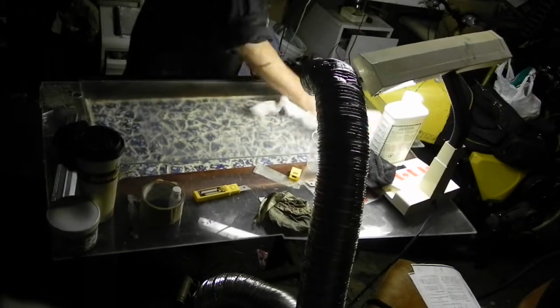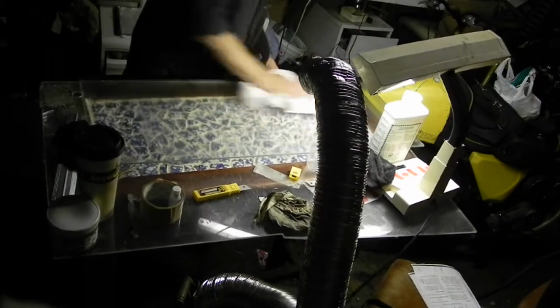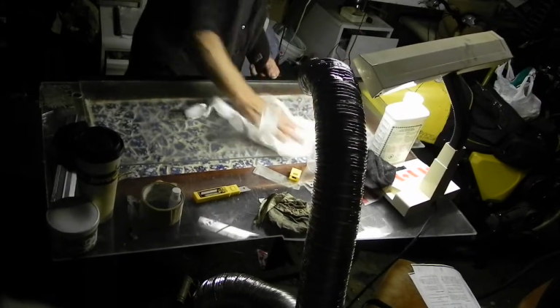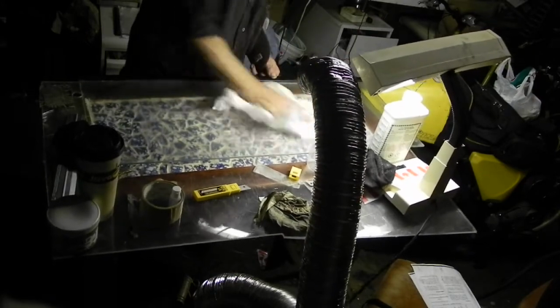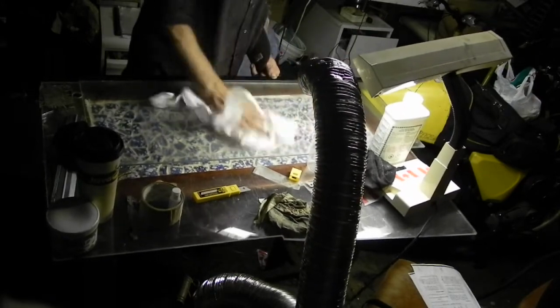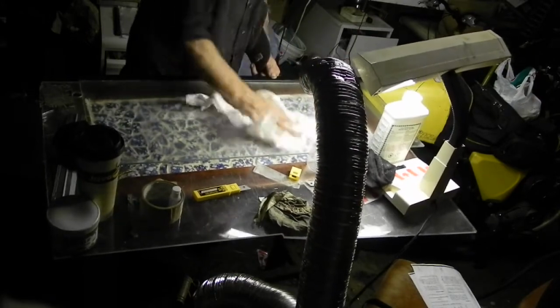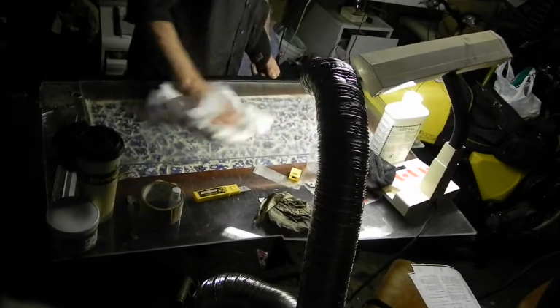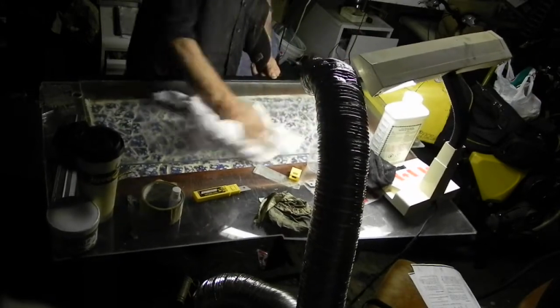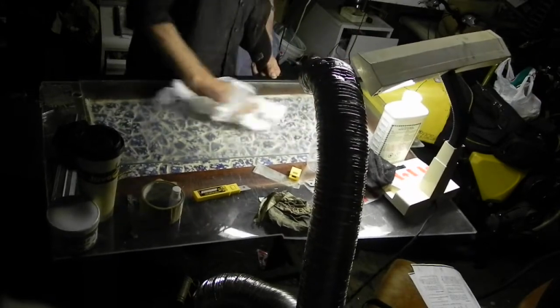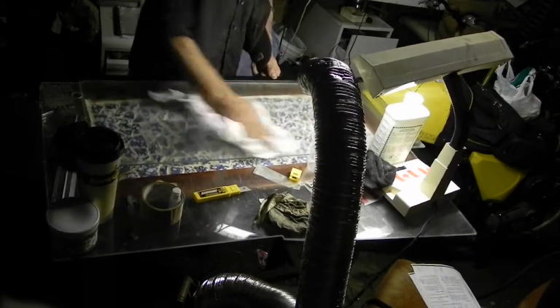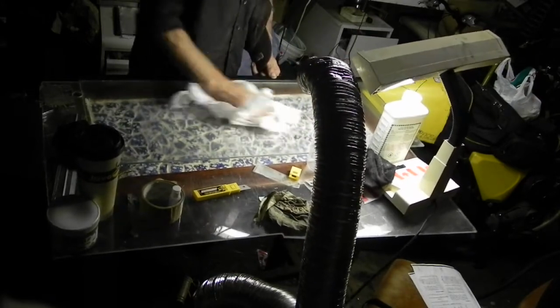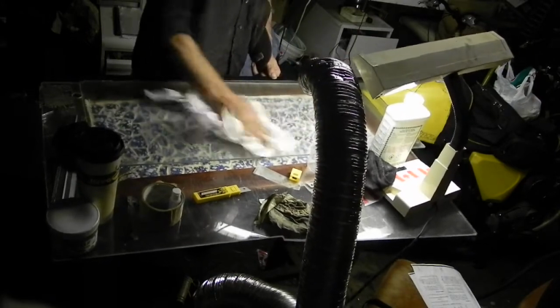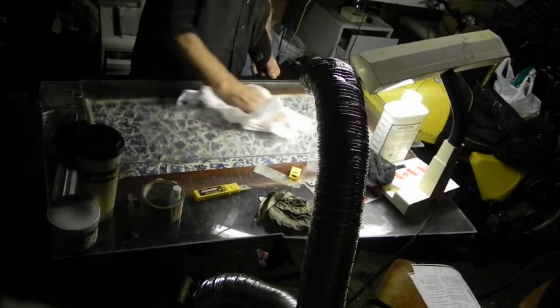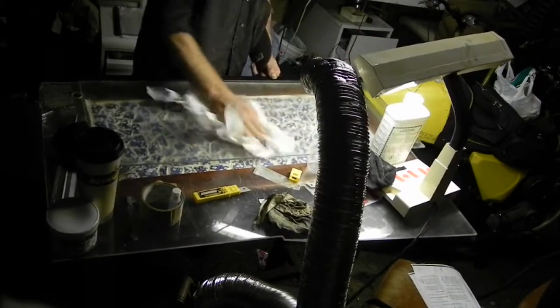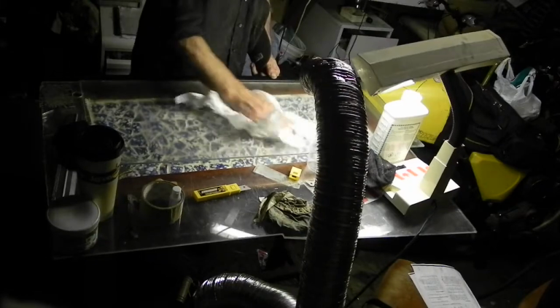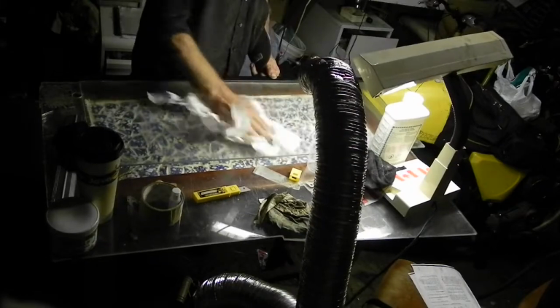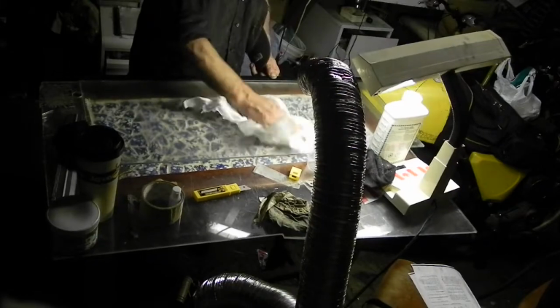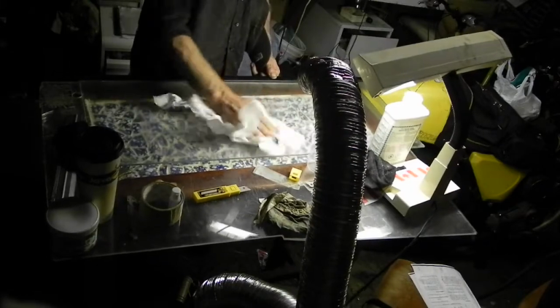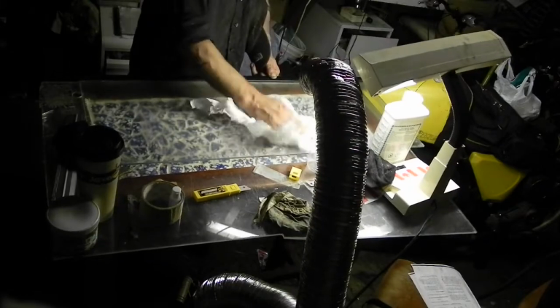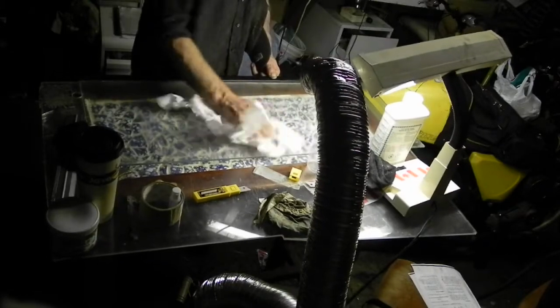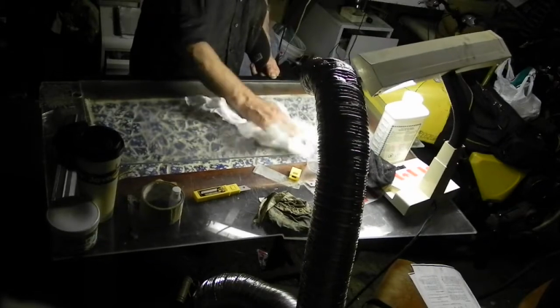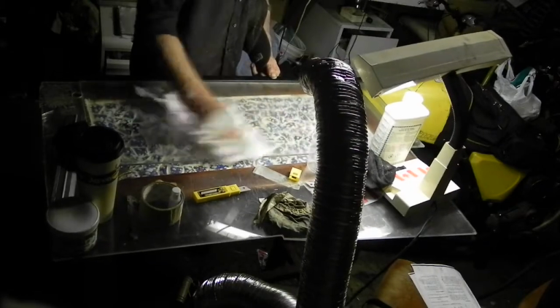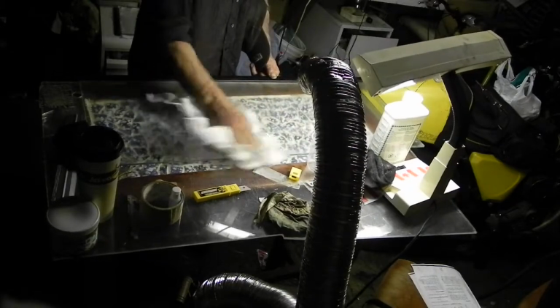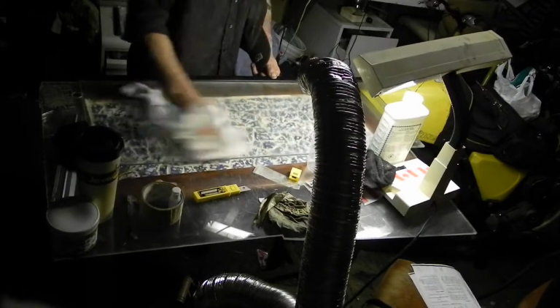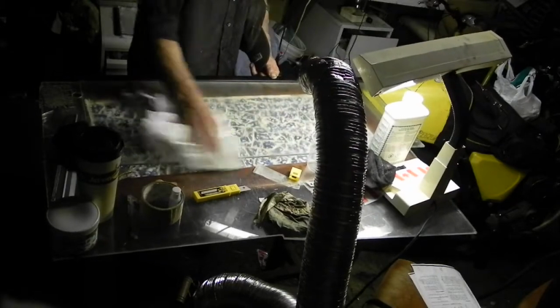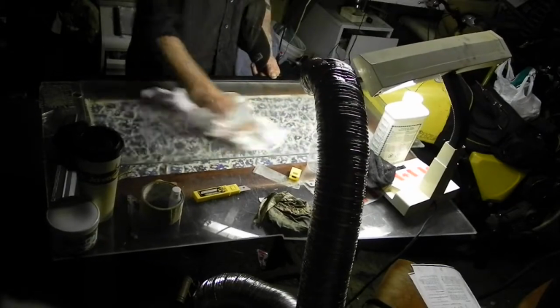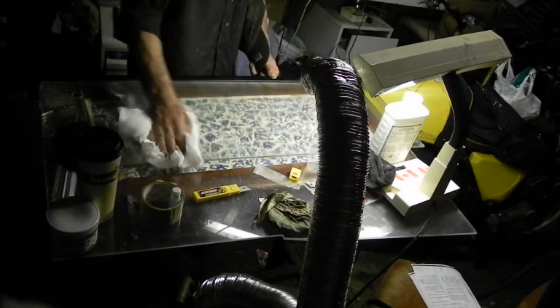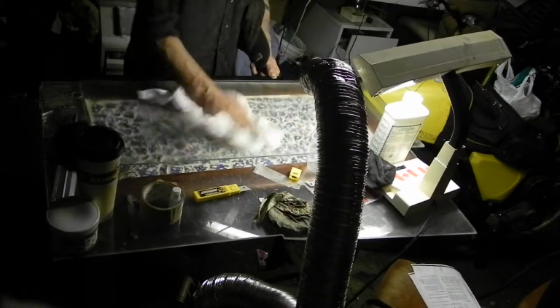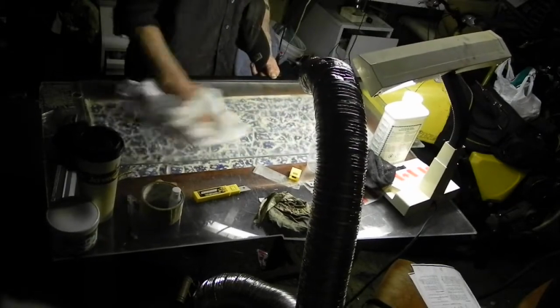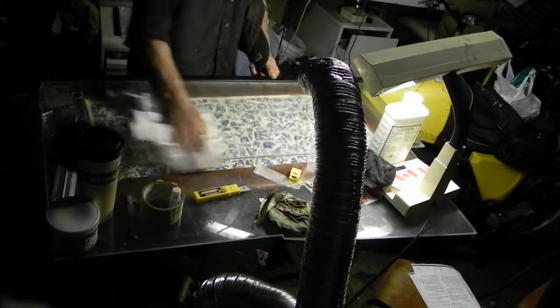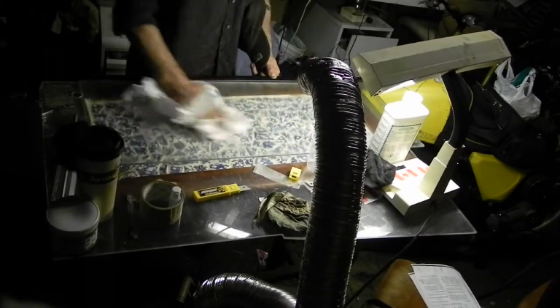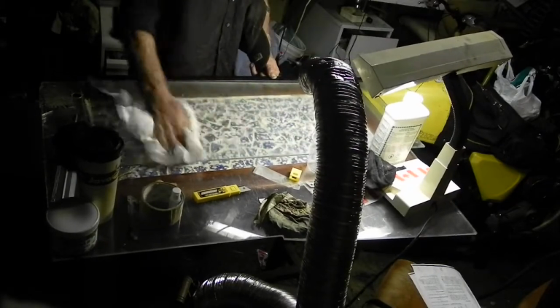We've been buffing all day almost — well, about three hours — and about eight coats of wax.